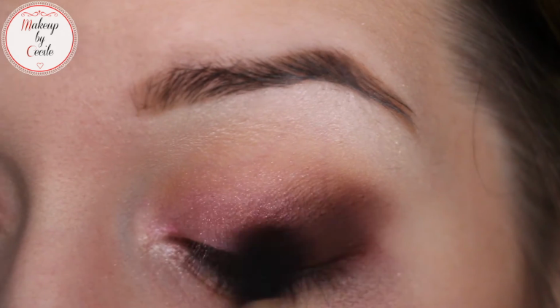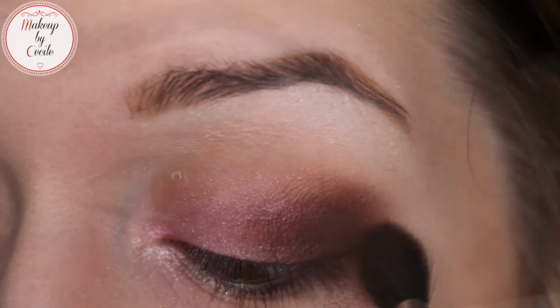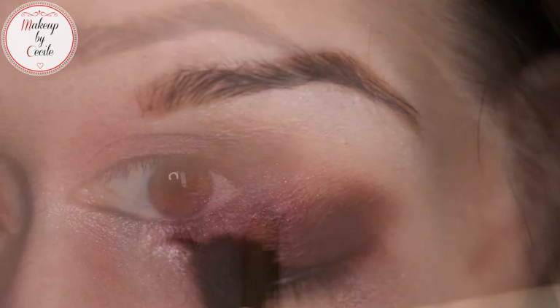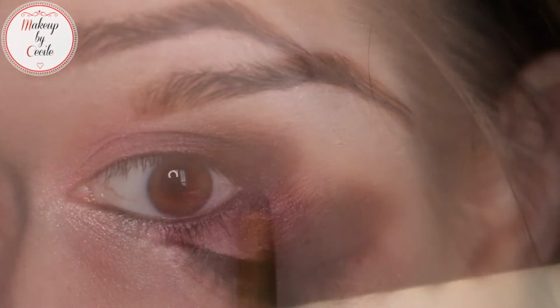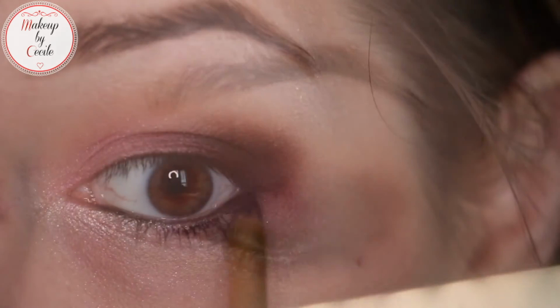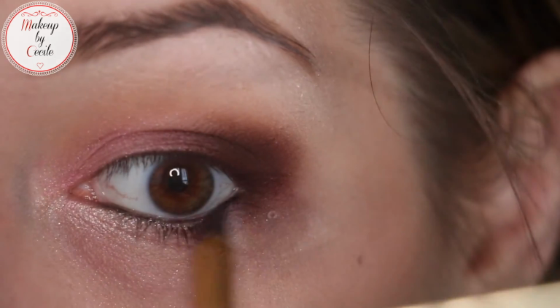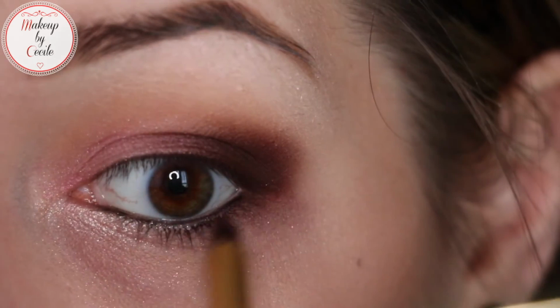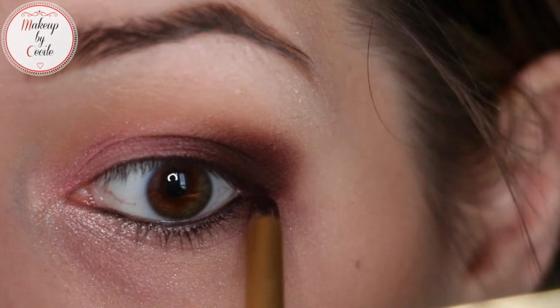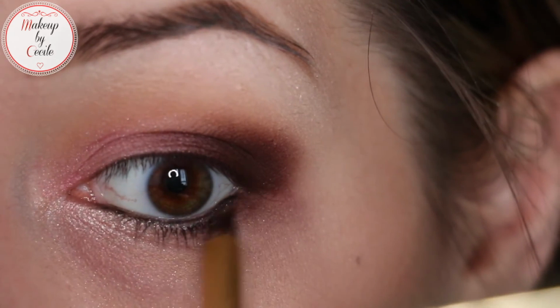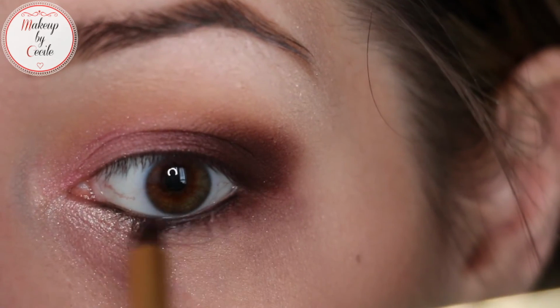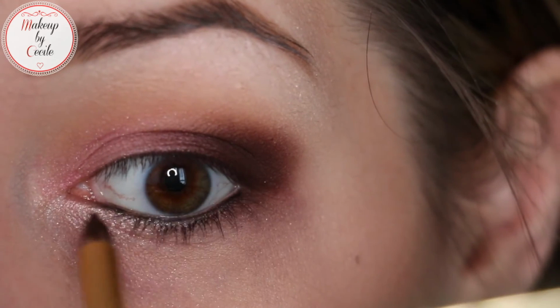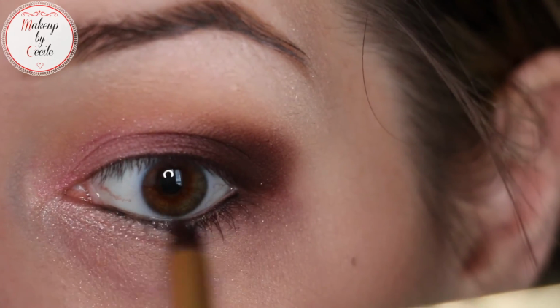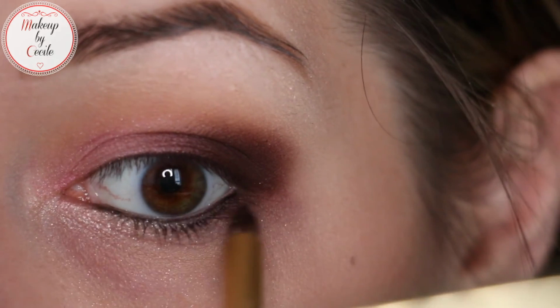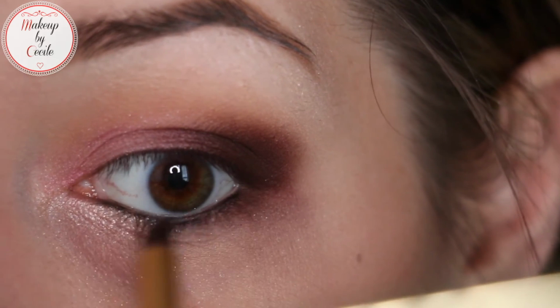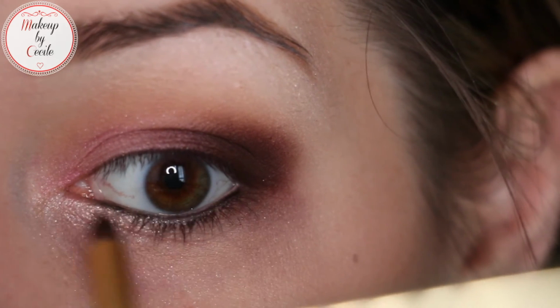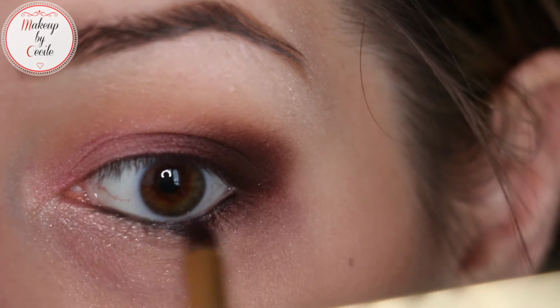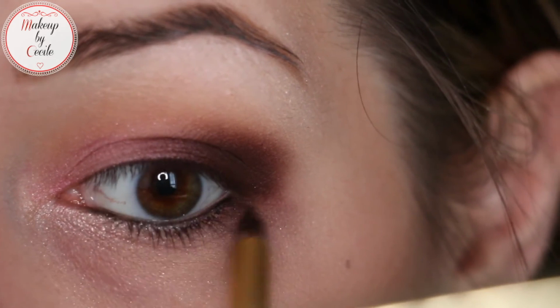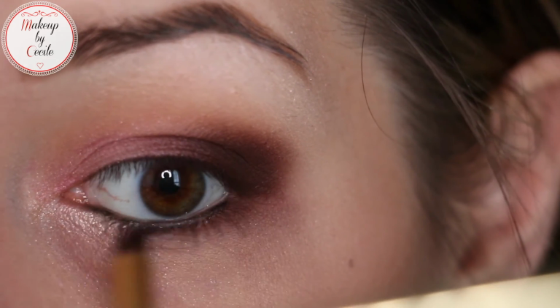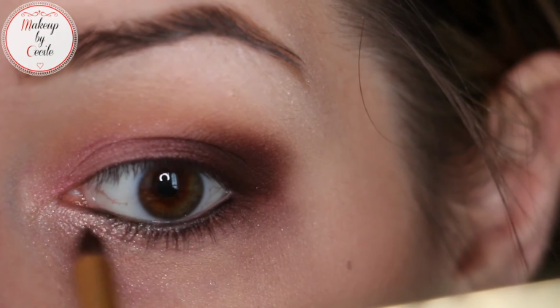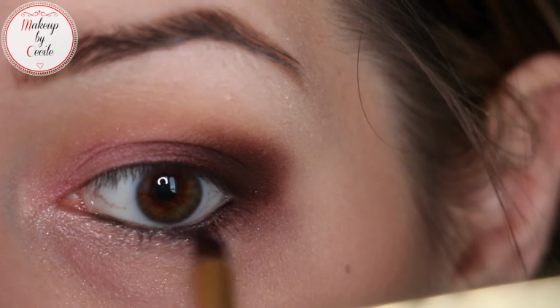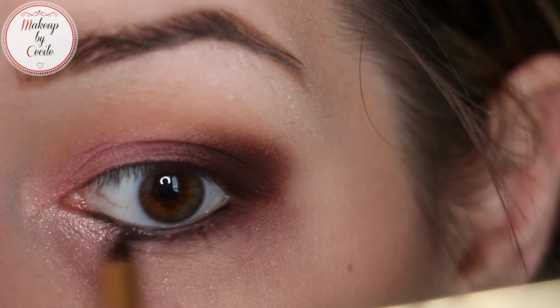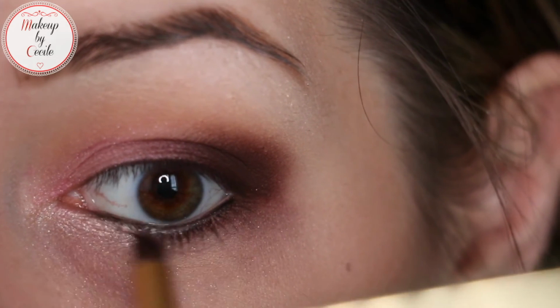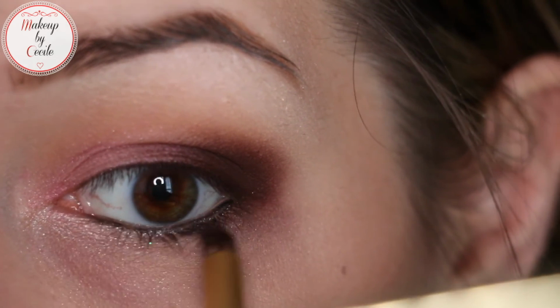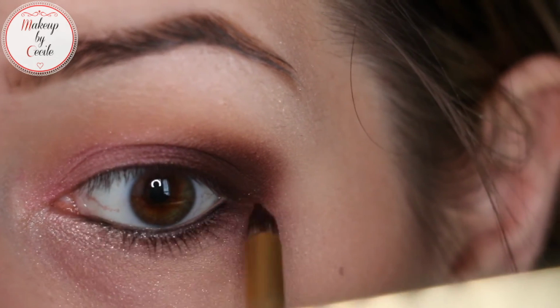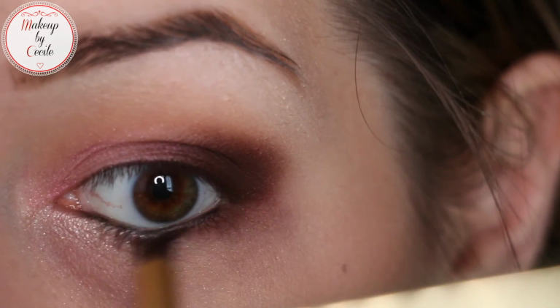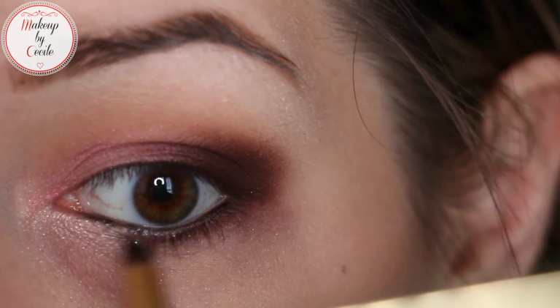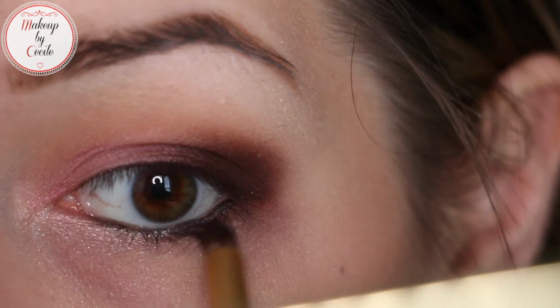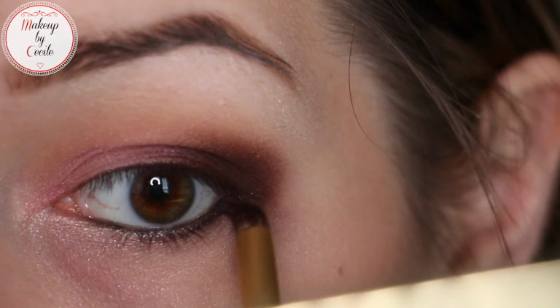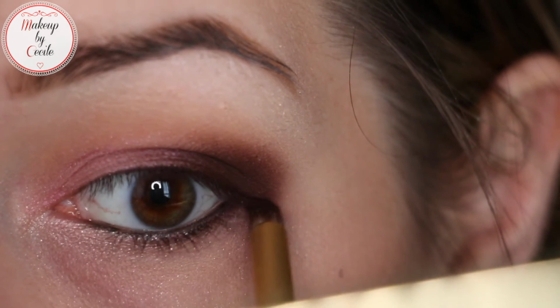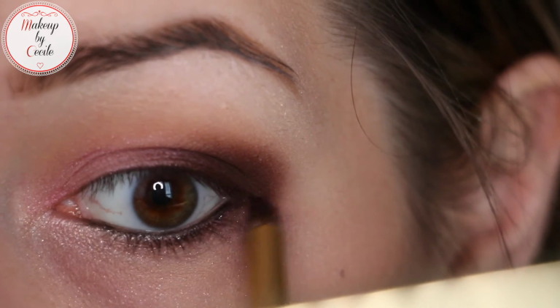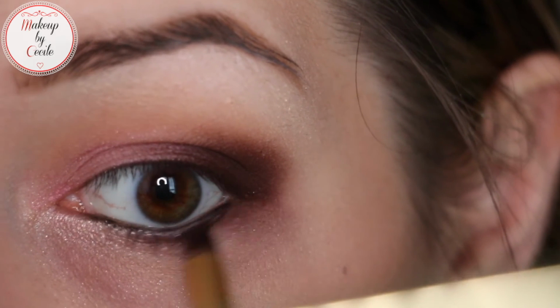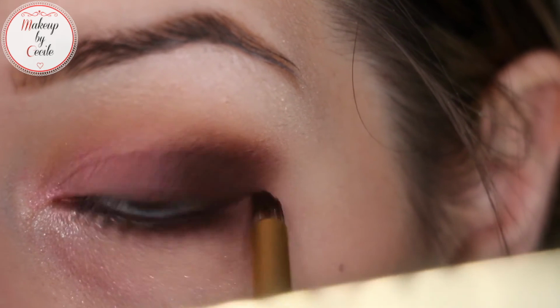Then you blend from the inner corner of your eye to the outer corner, to blend with what you've just done.